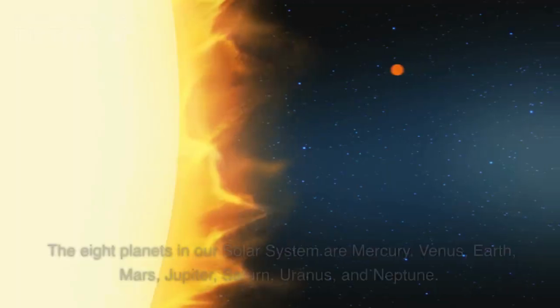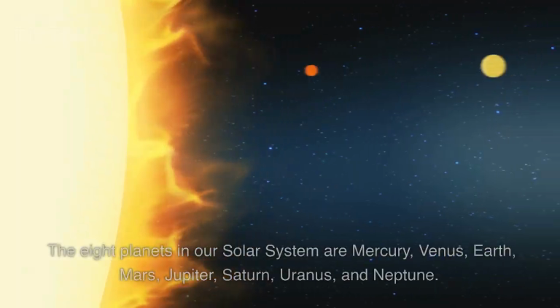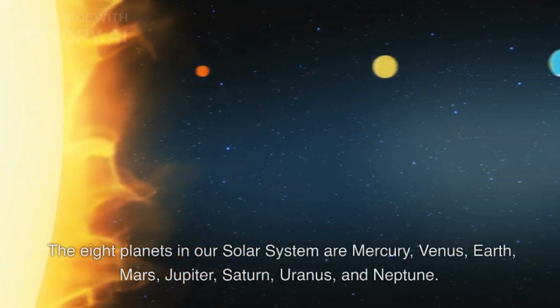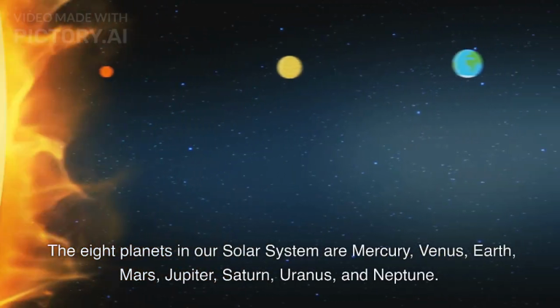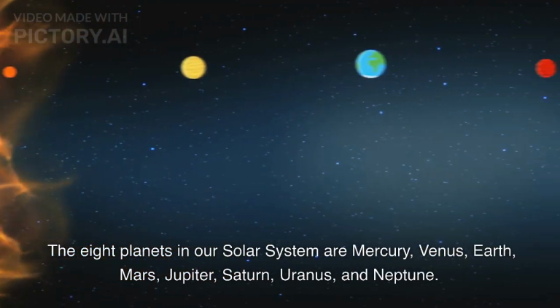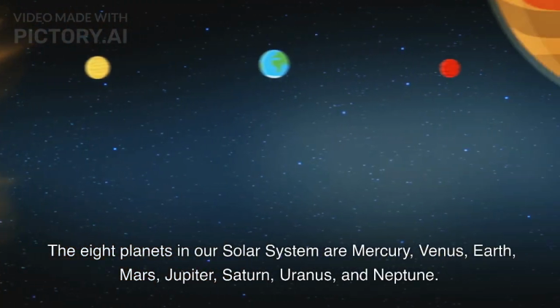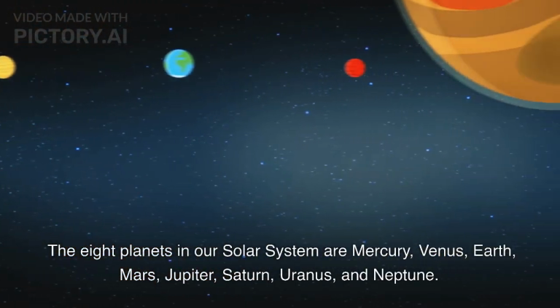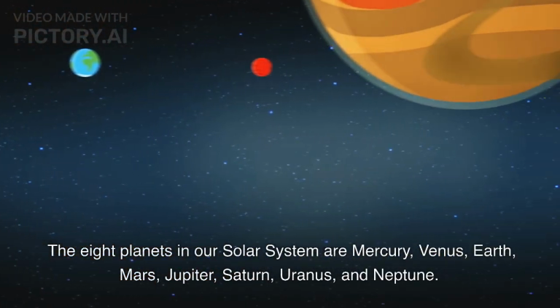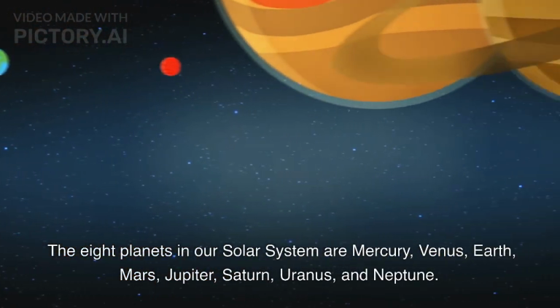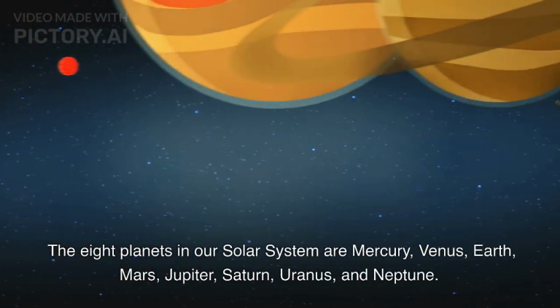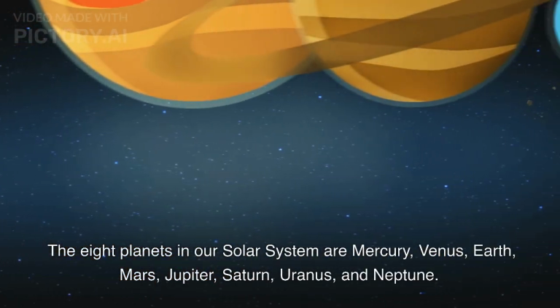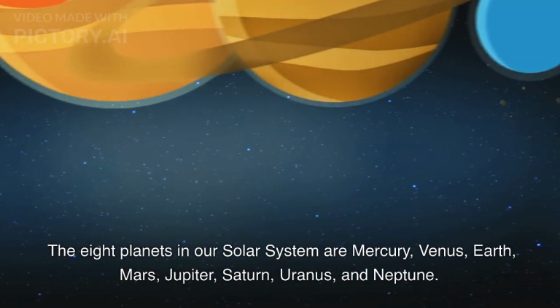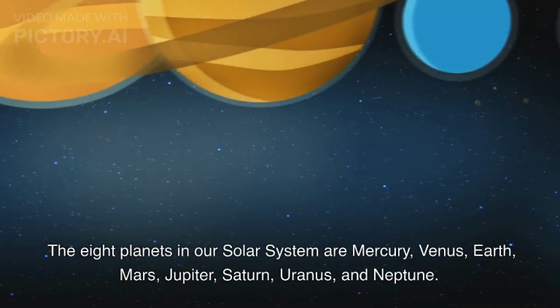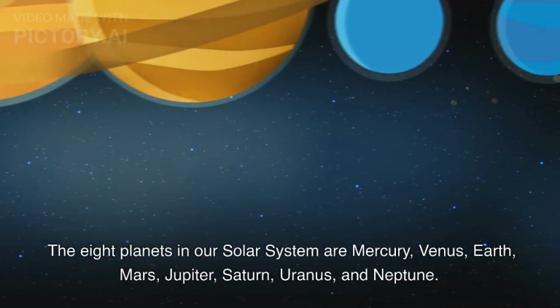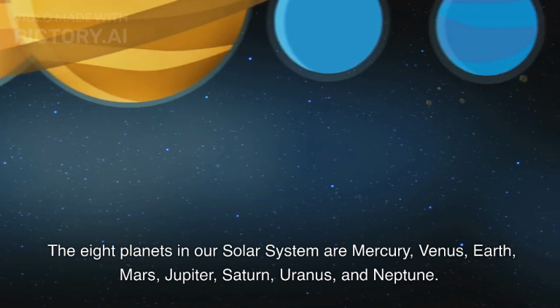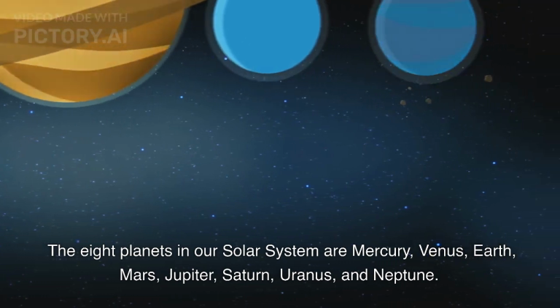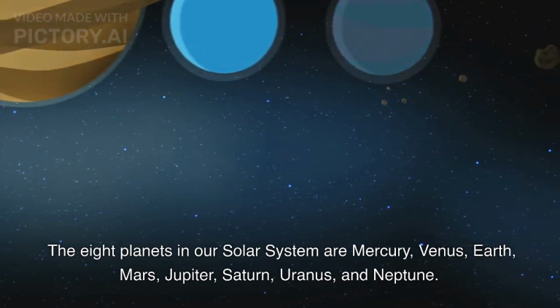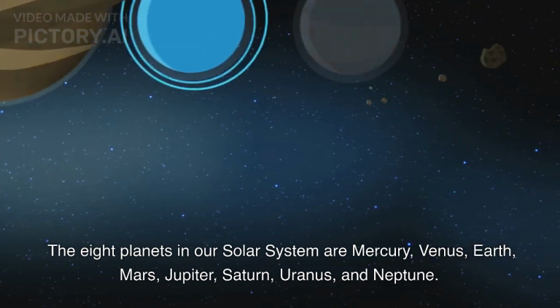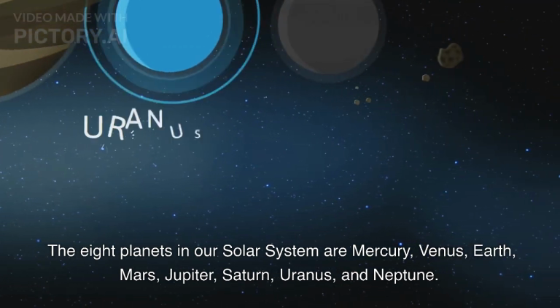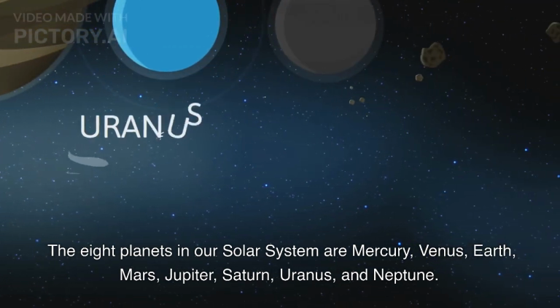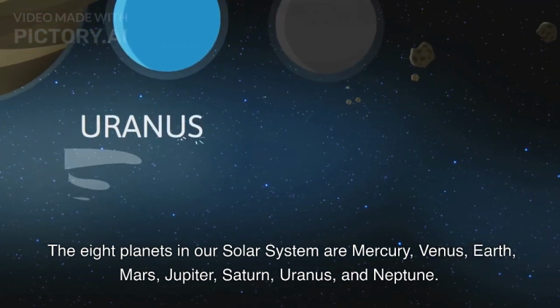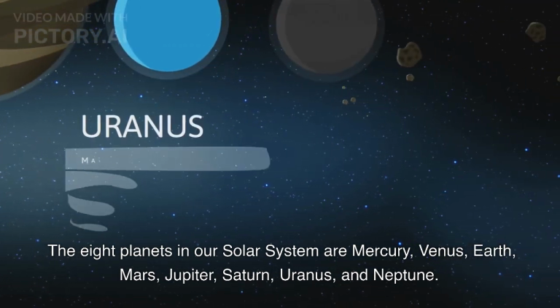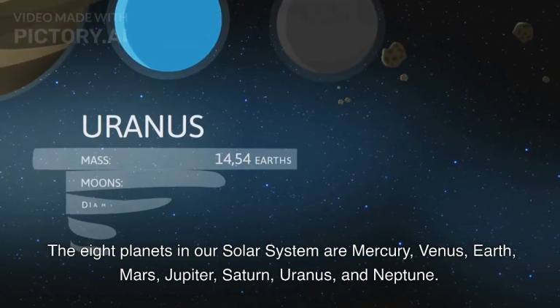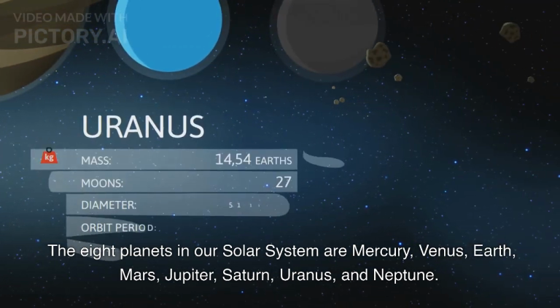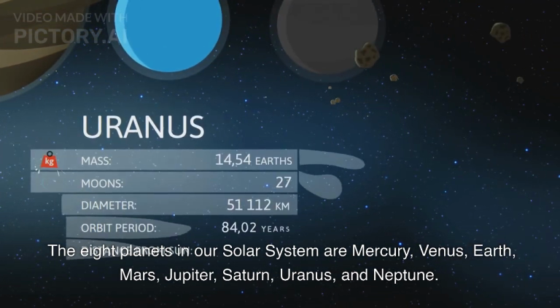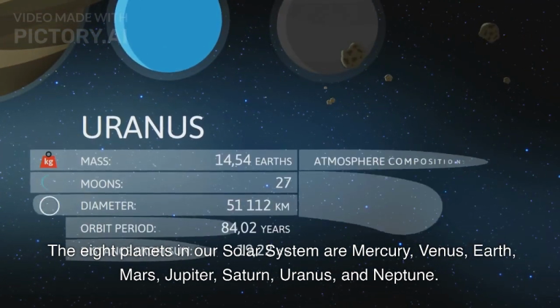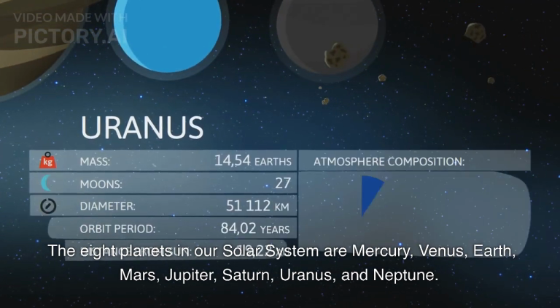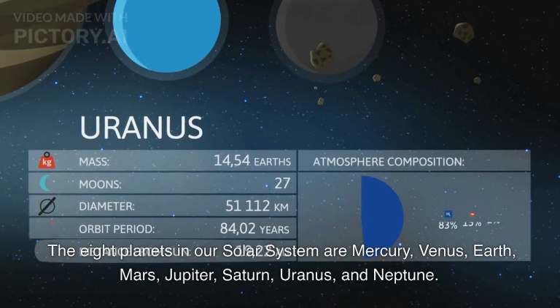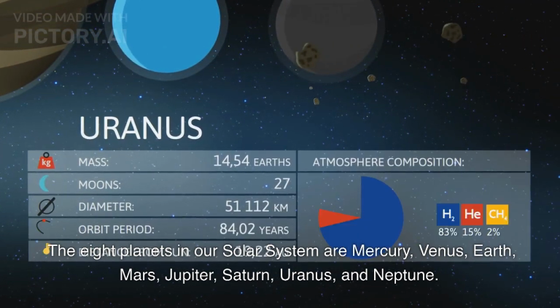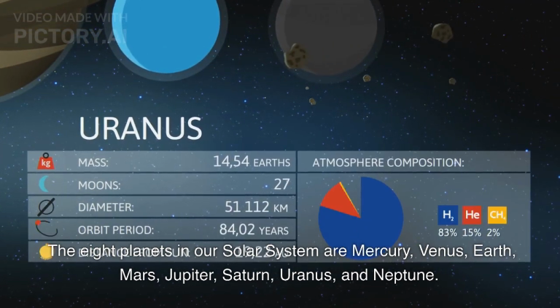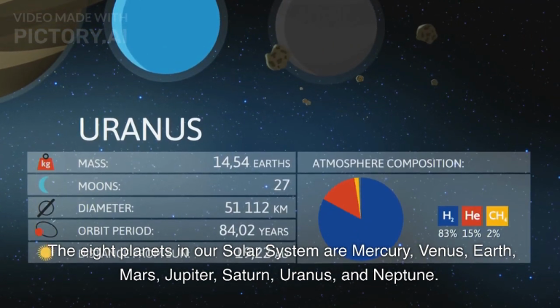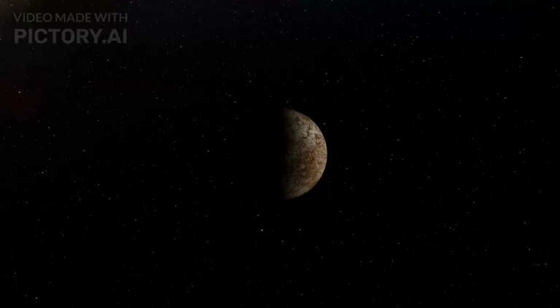The eight planets in our solar system are Mercury, Venus, Earth, Mars, Jupiter, Saturn, Uranus, and Neptune.